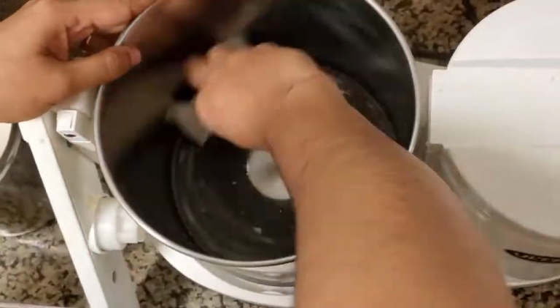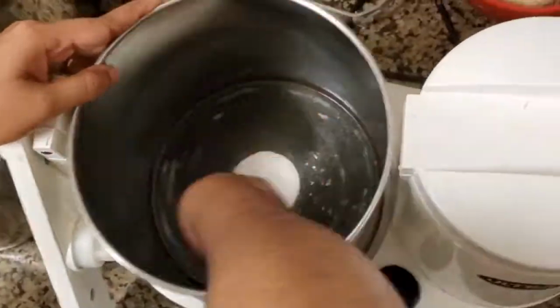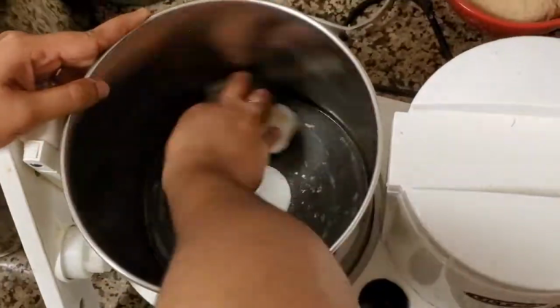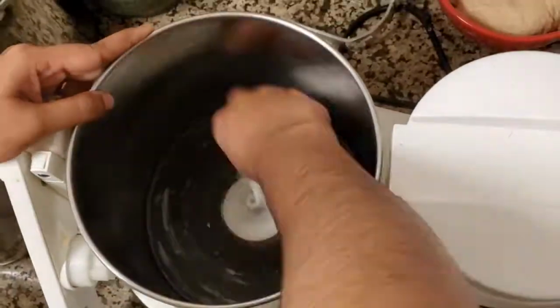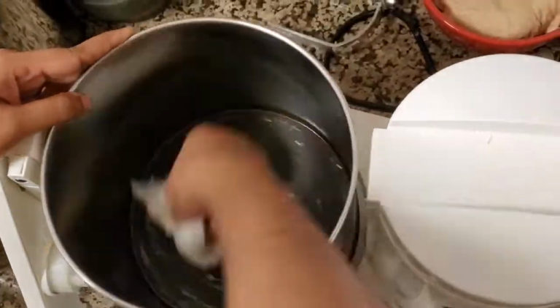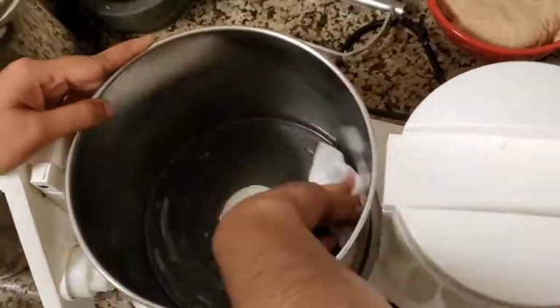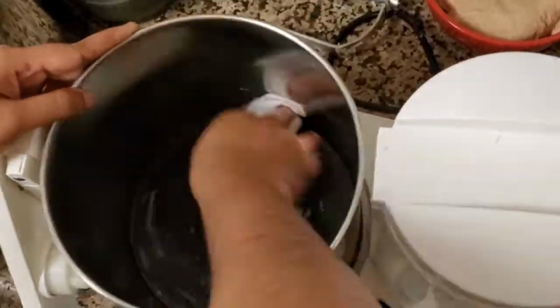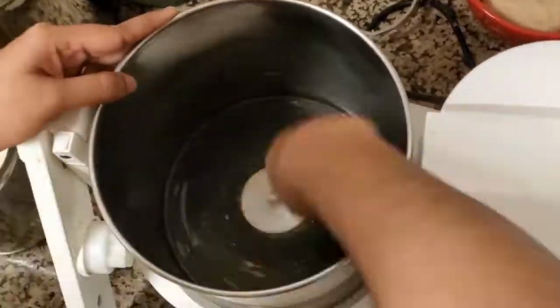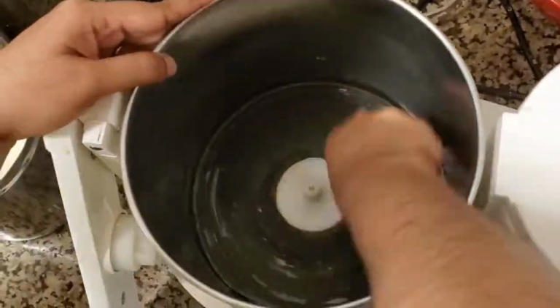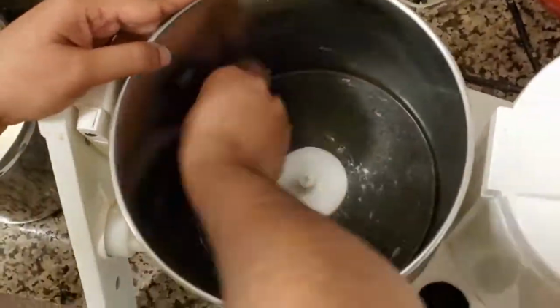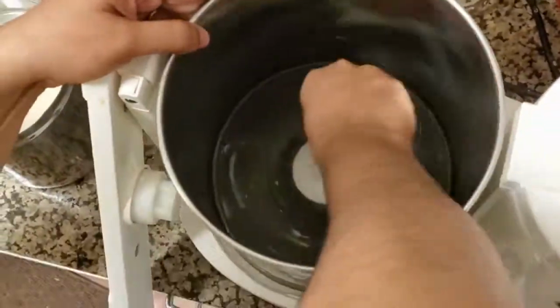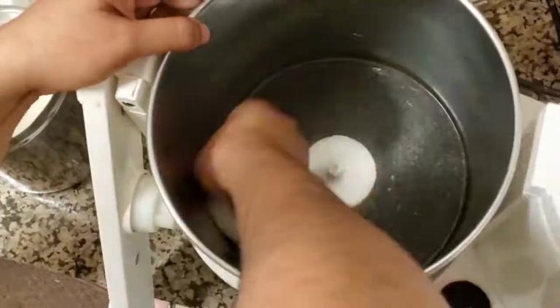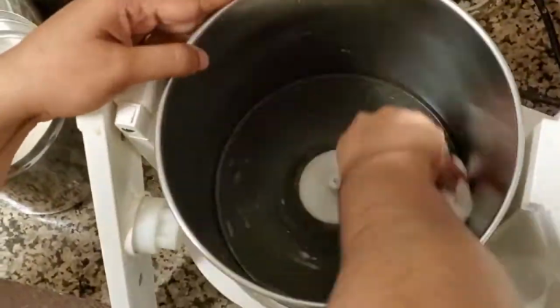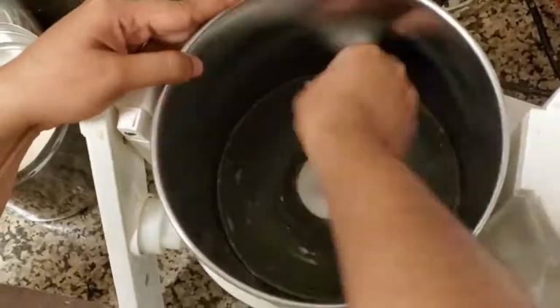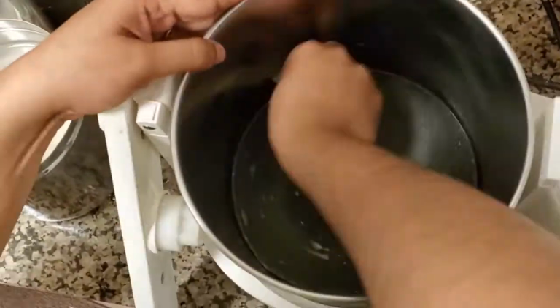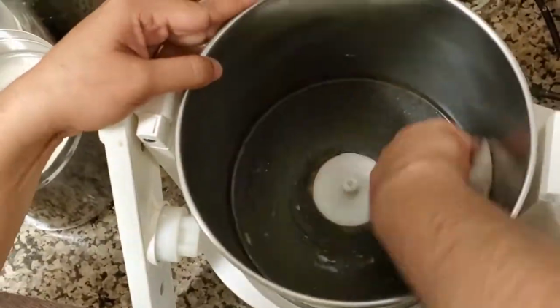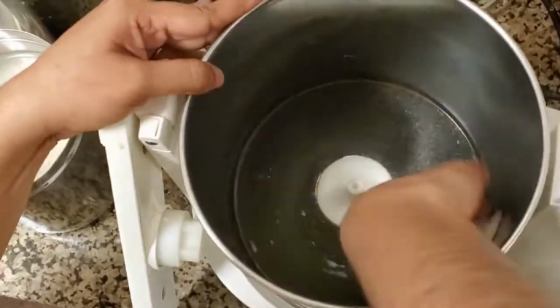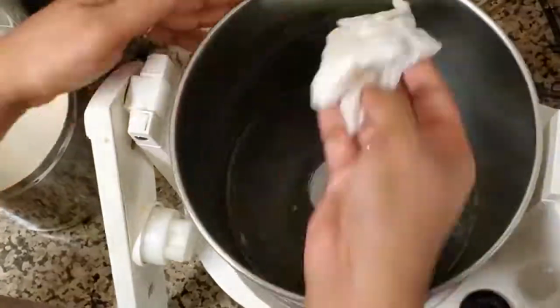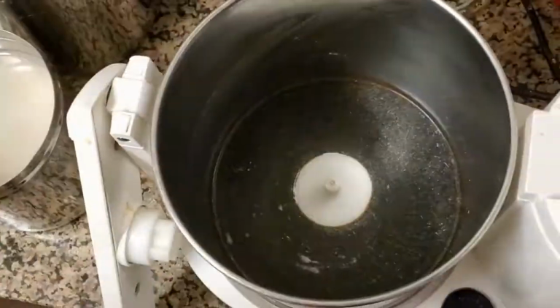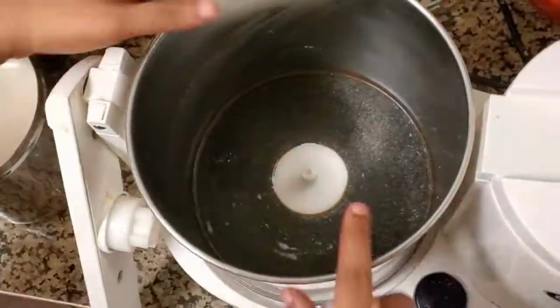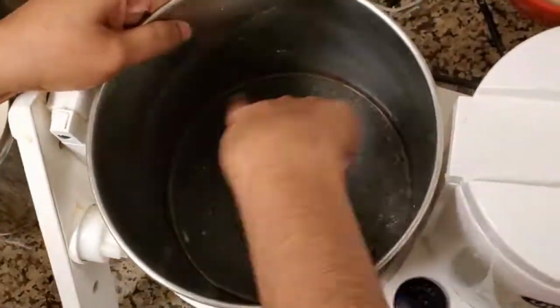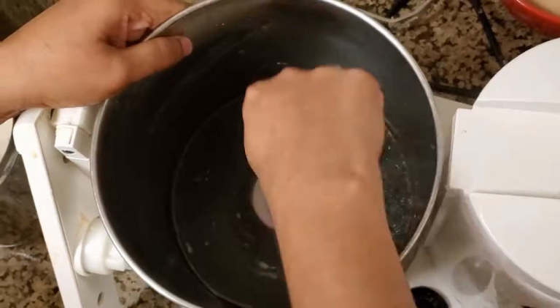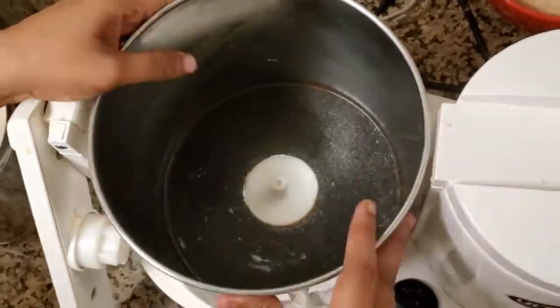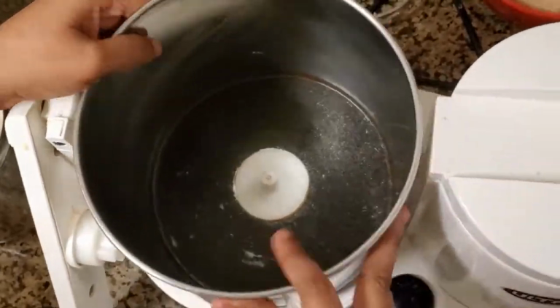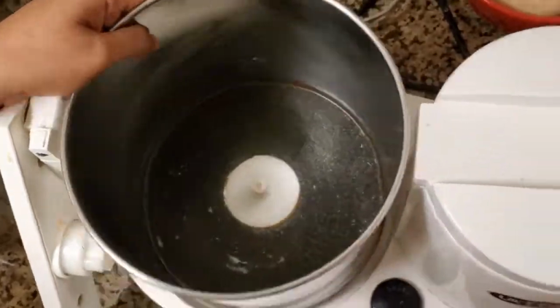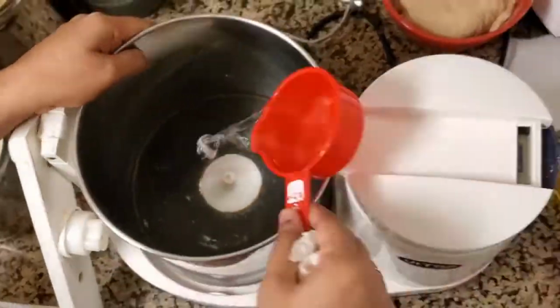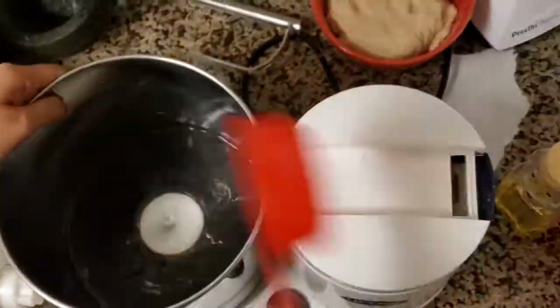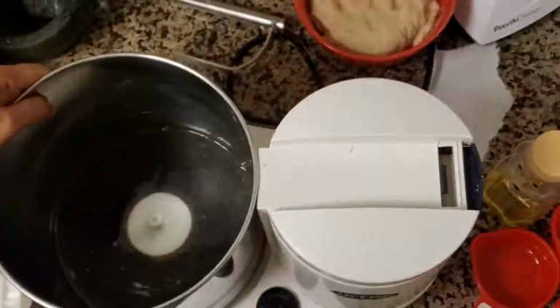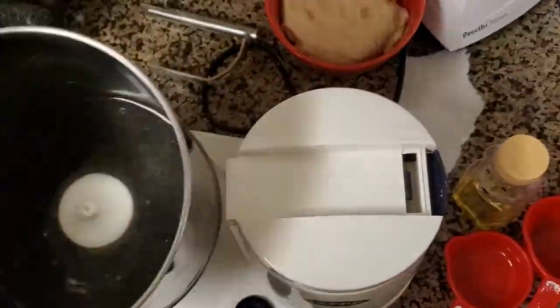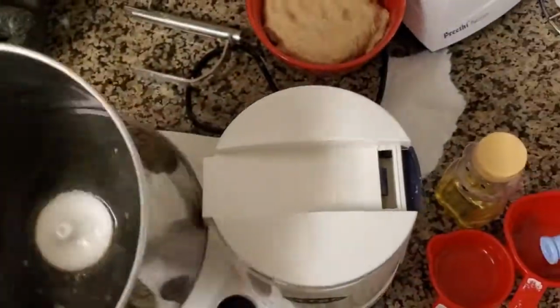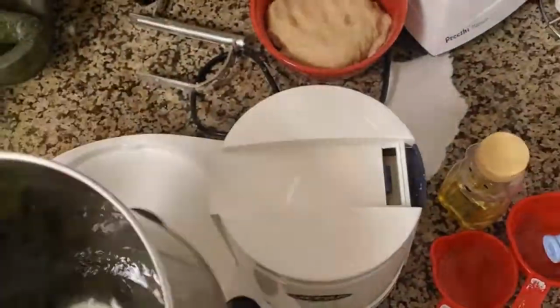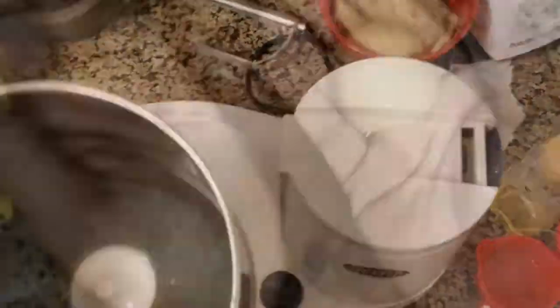If things are still stuck at the bottom, just pour some water, soak it, and then wash it off.